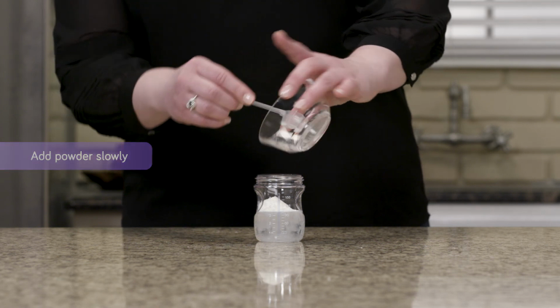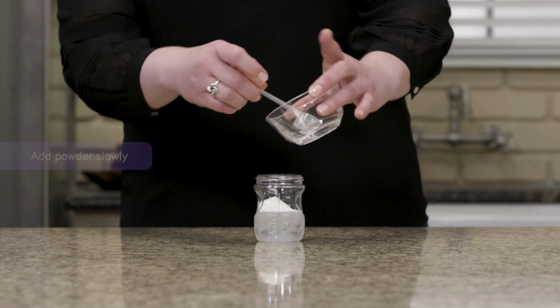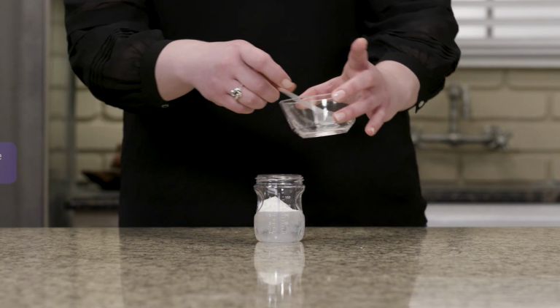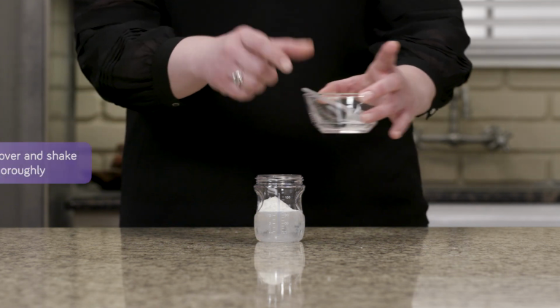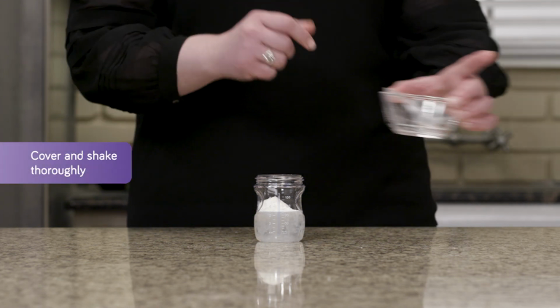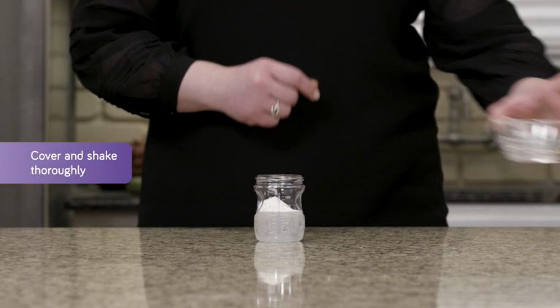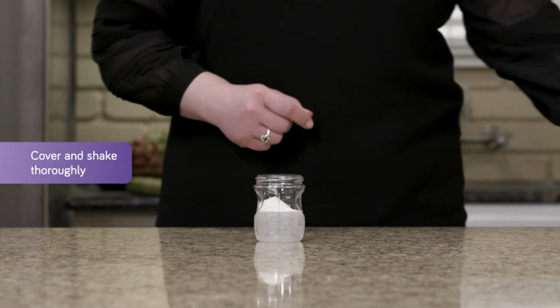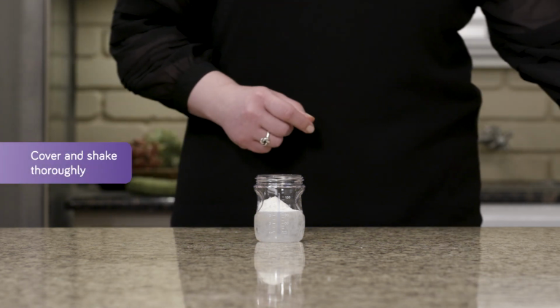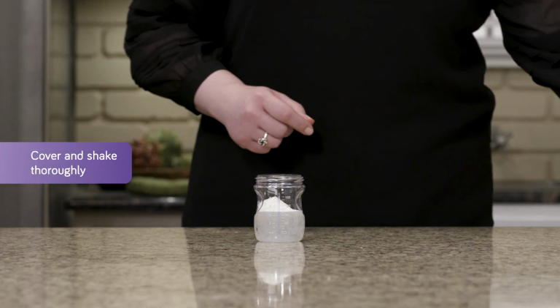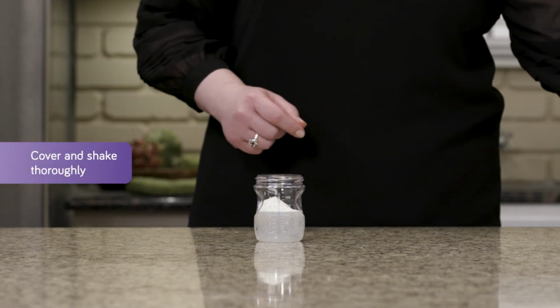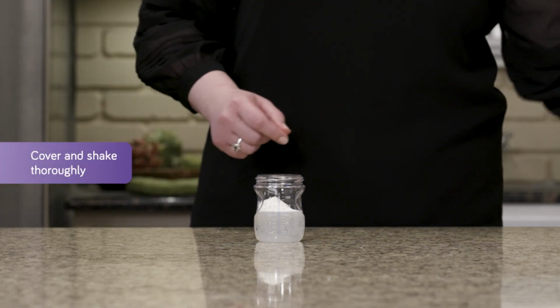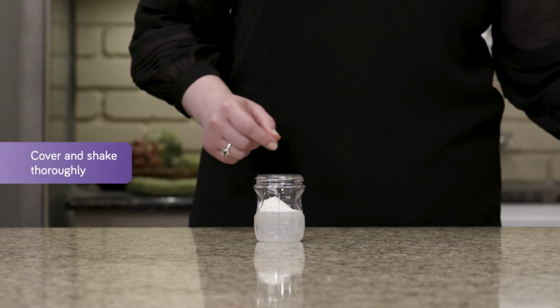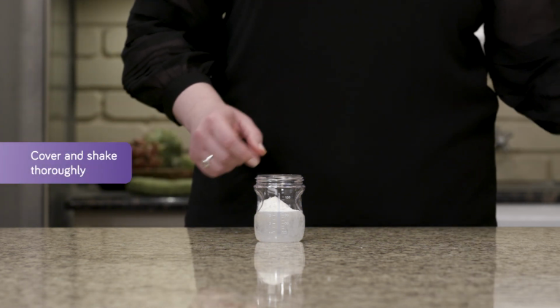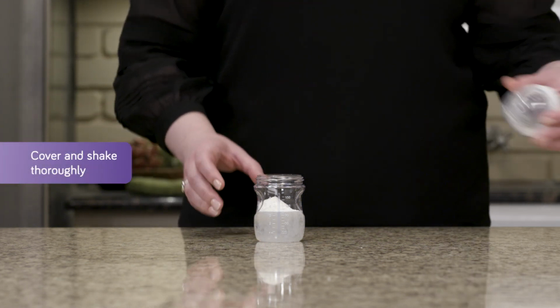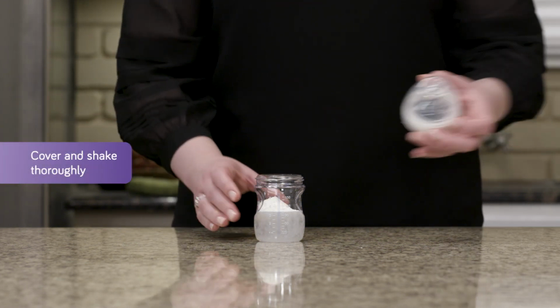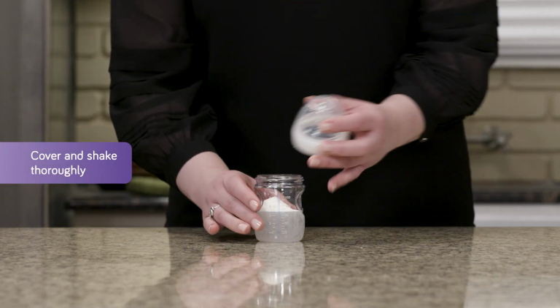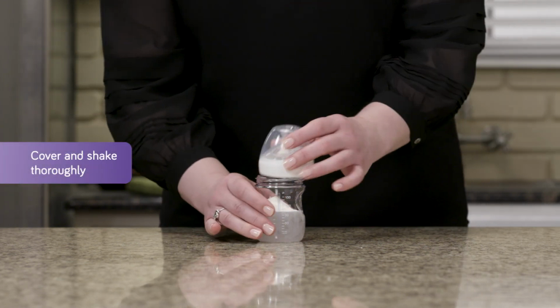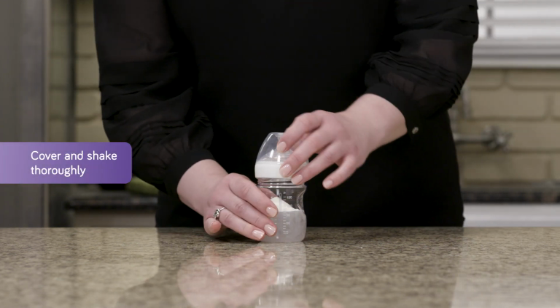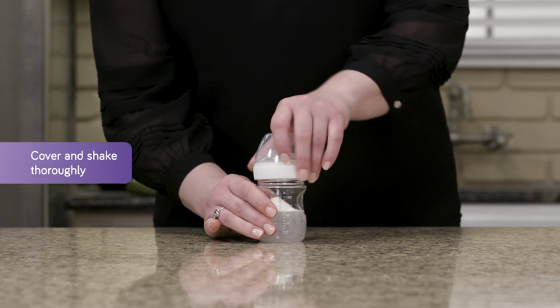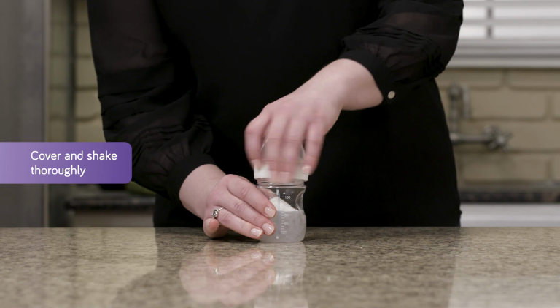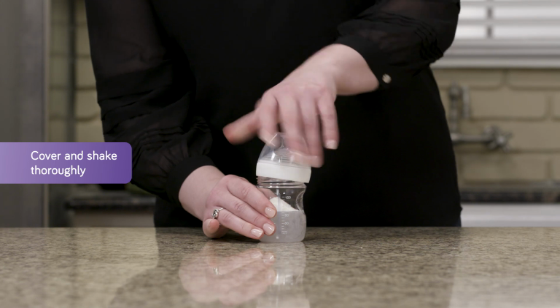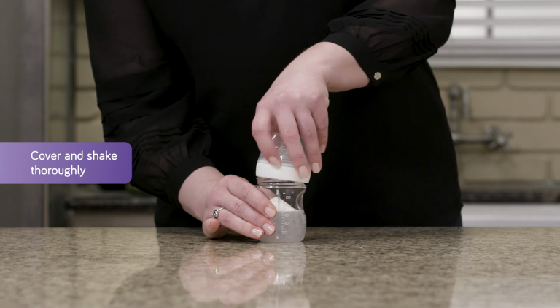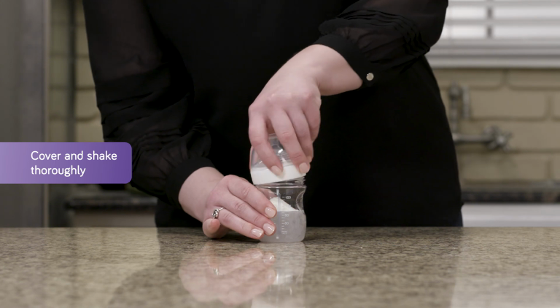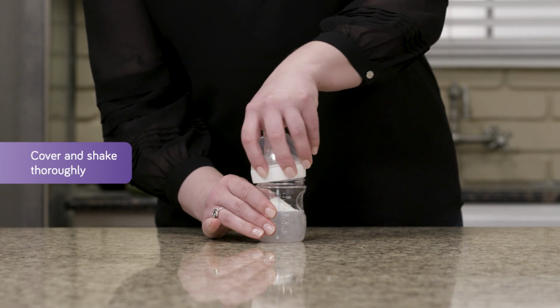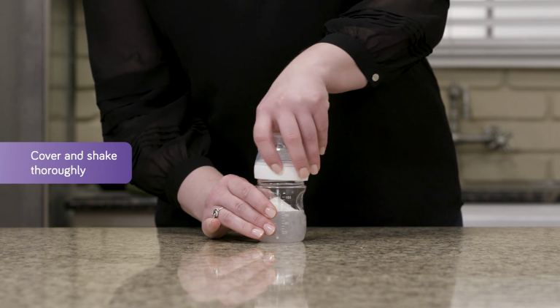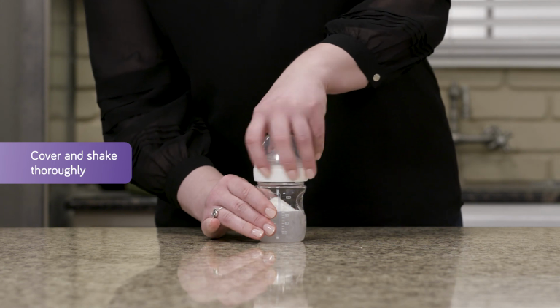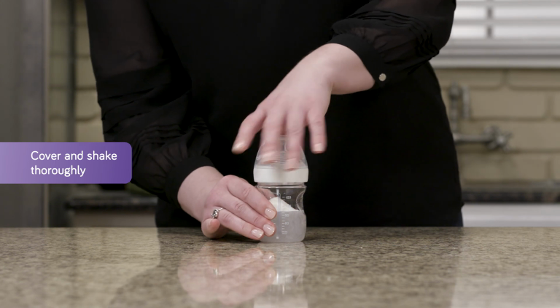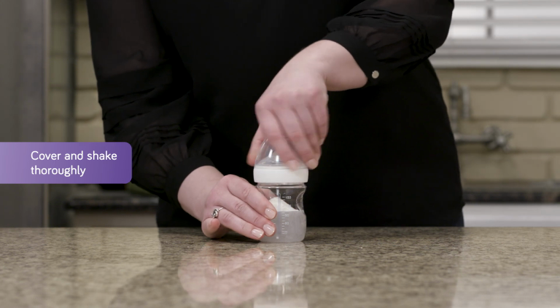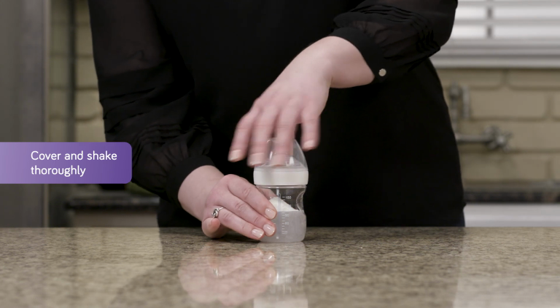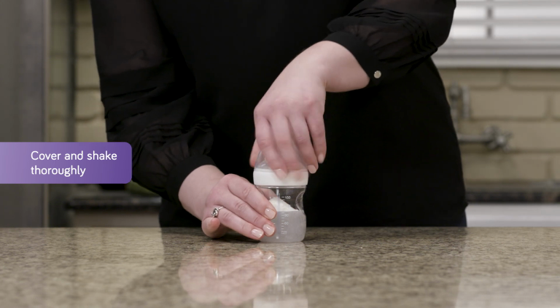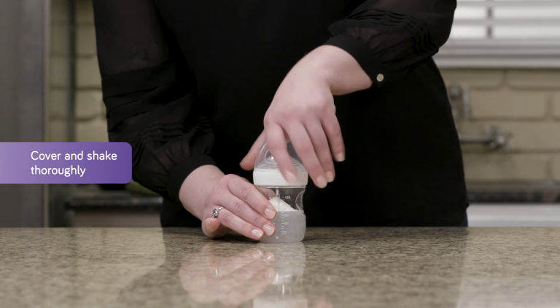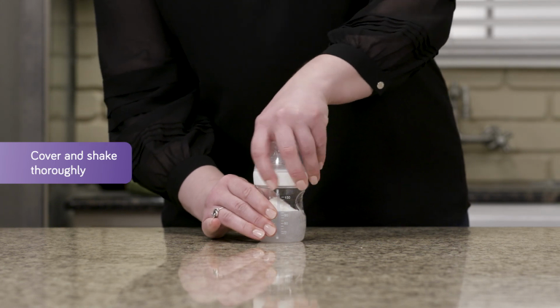Place the cap on the bottle and shake until the powder has dissolved. Shake again immediately before the feeding.